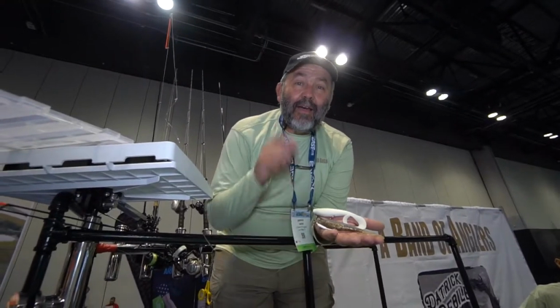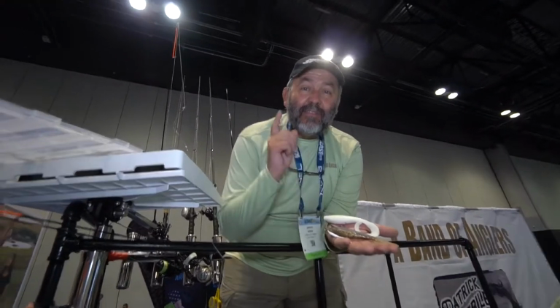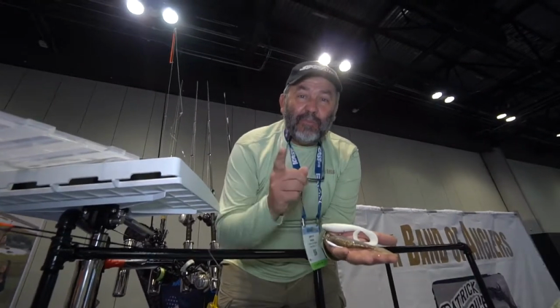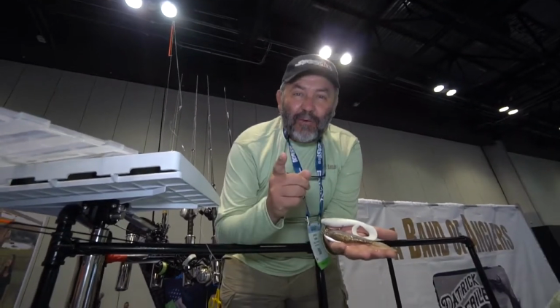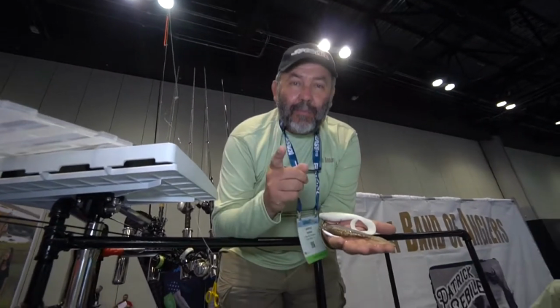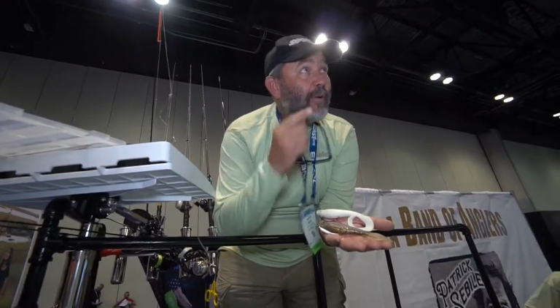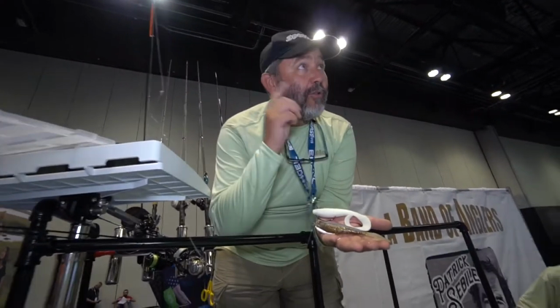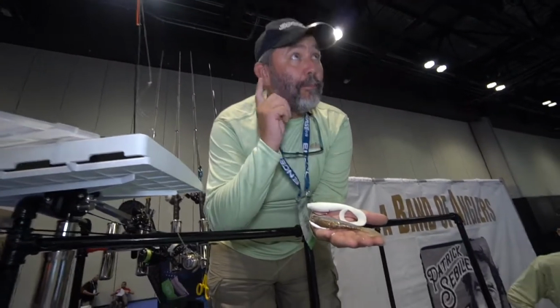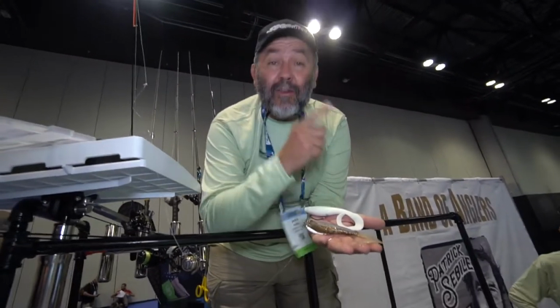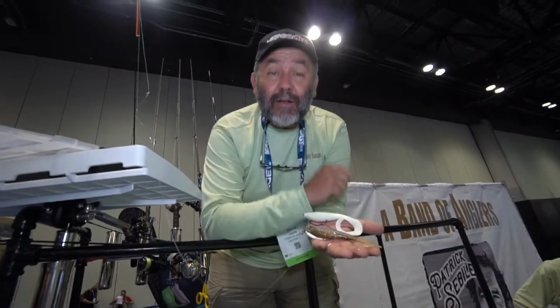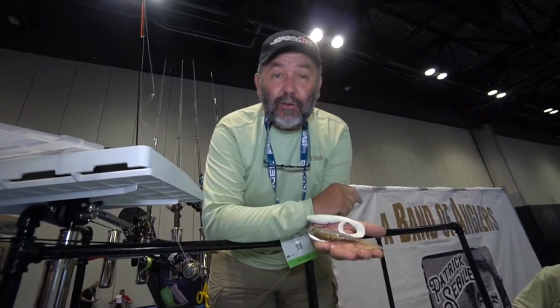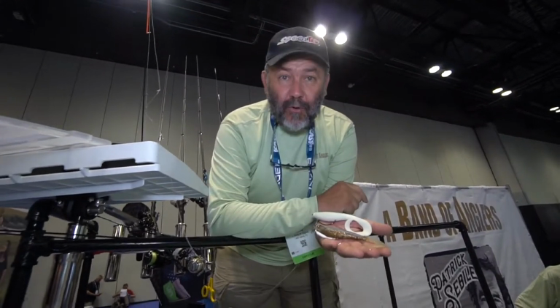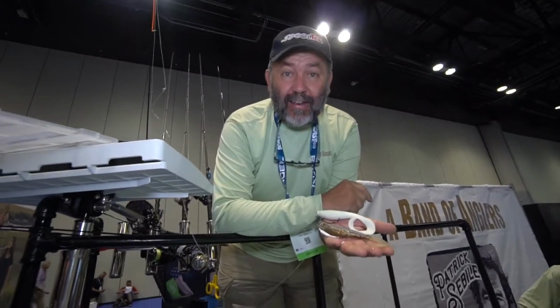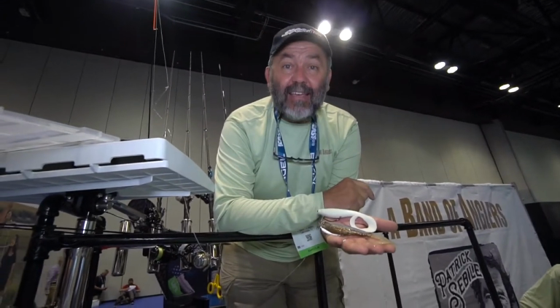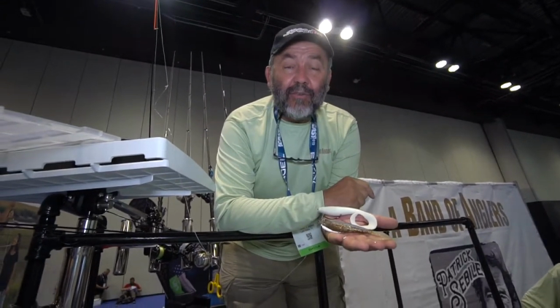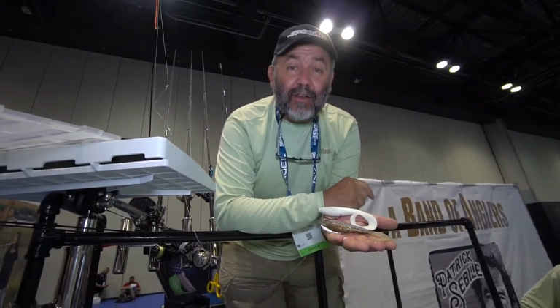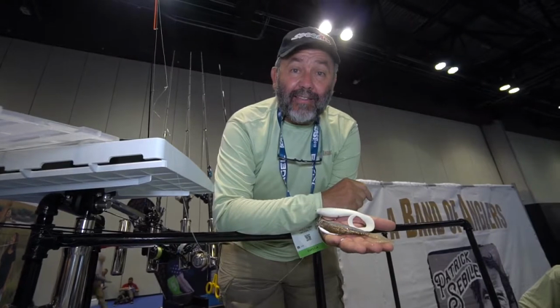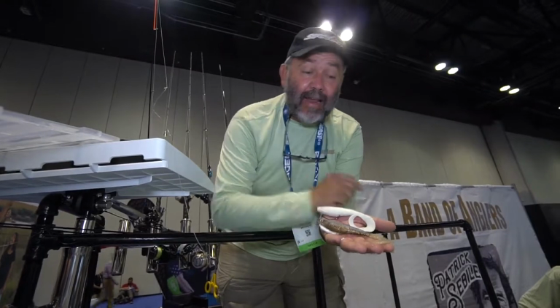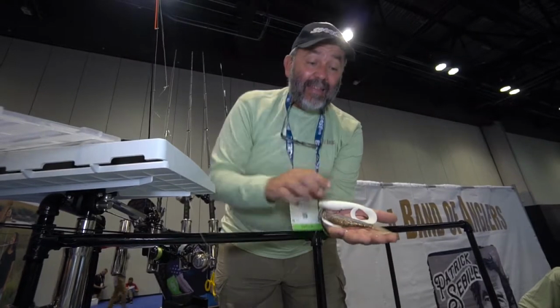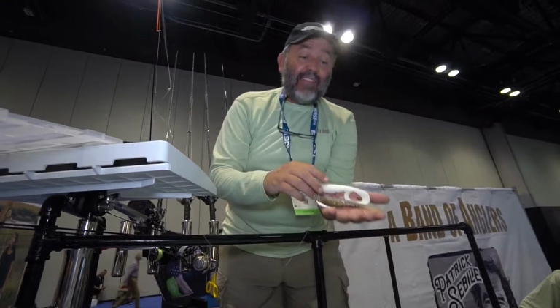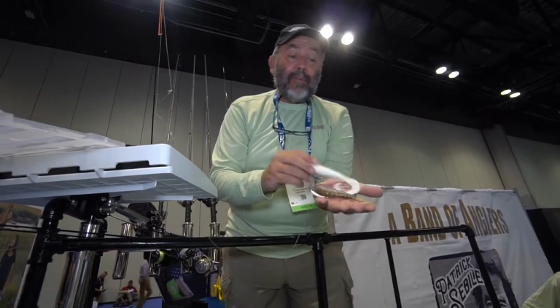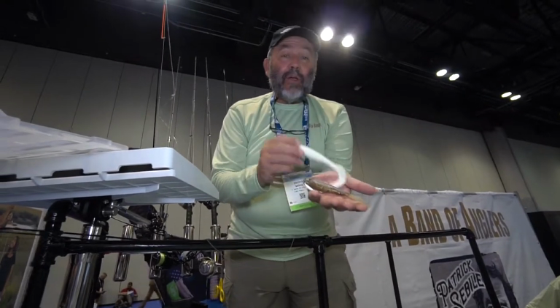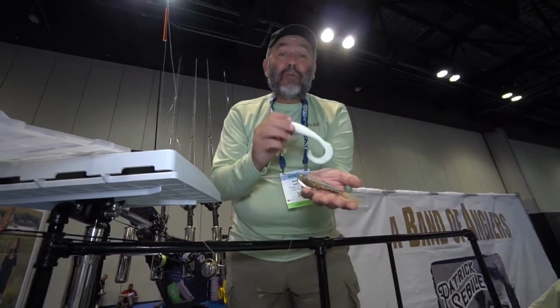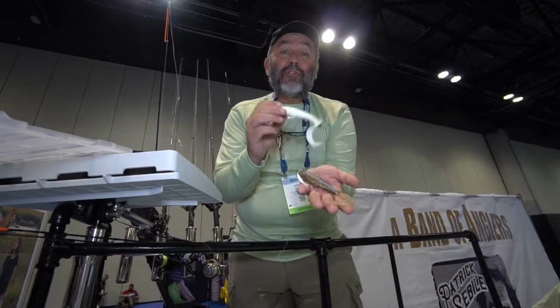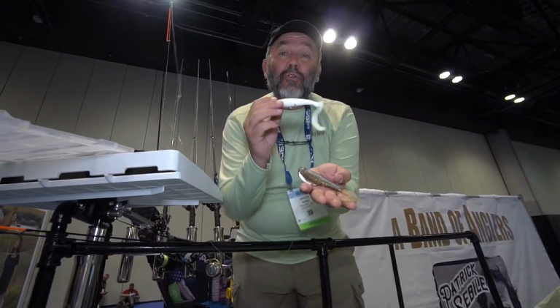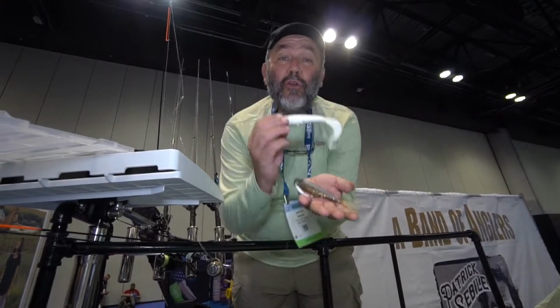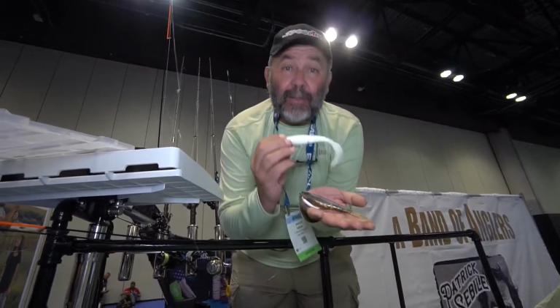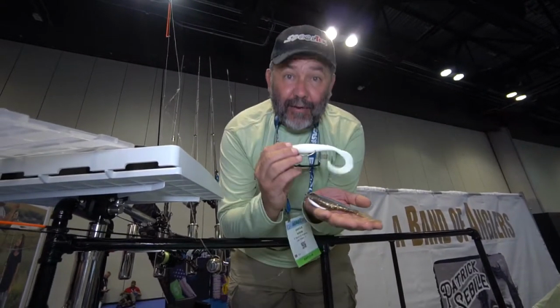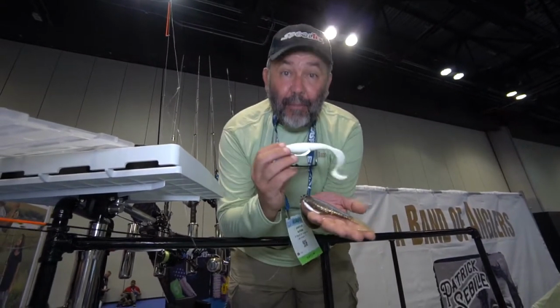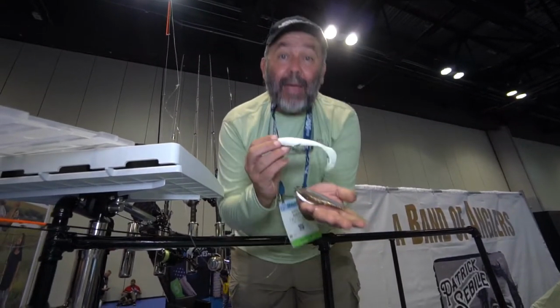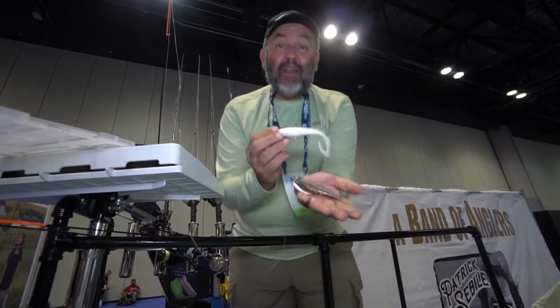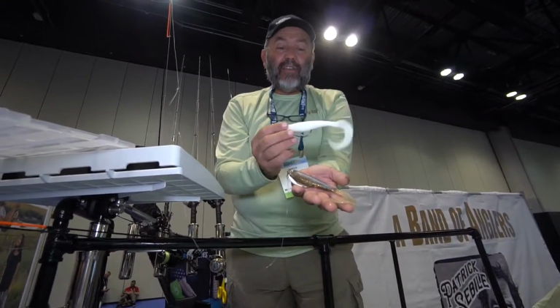This is Patrick Seville. We are on the Band of Anglers booth at ICAS 2019. This time I want to introduce to you the Curly Mint from Hyperlastics.